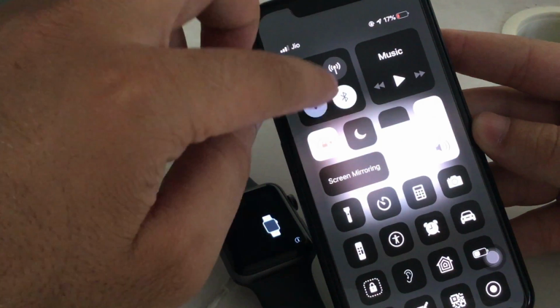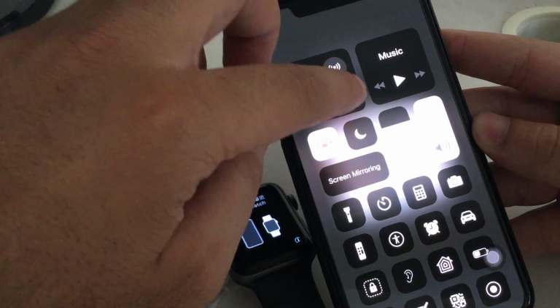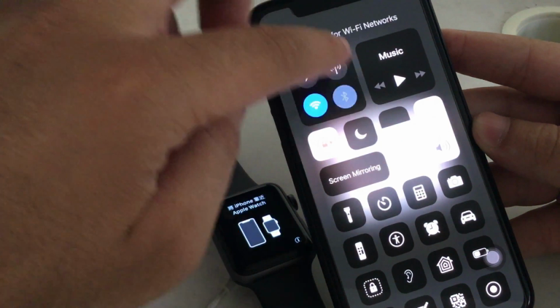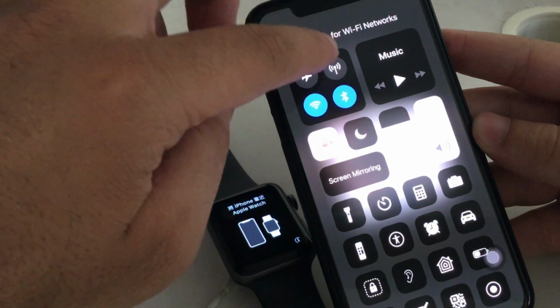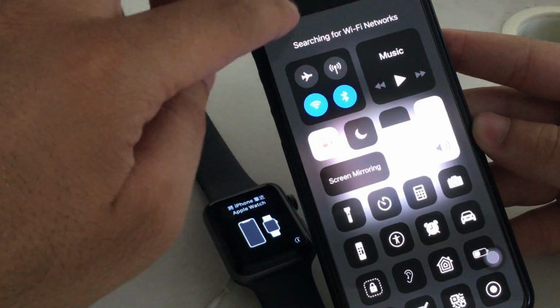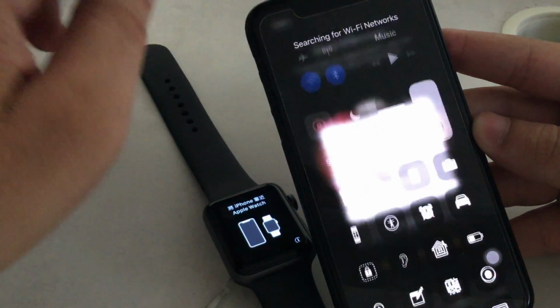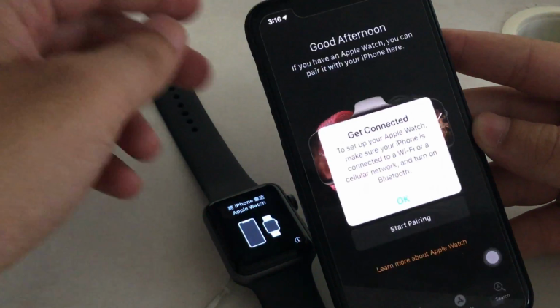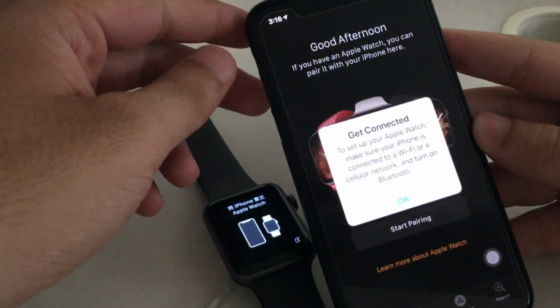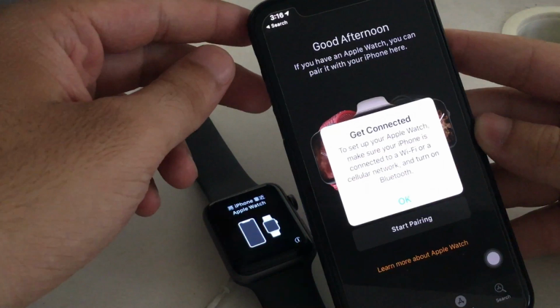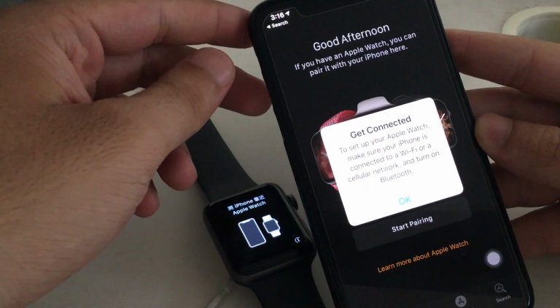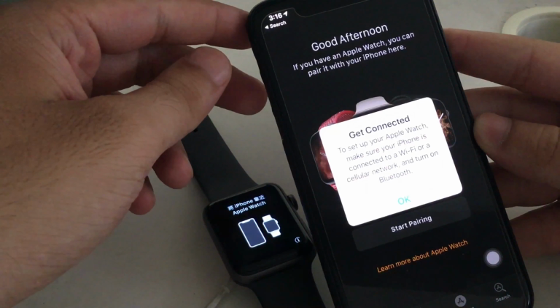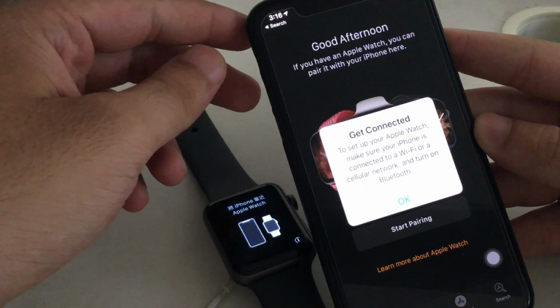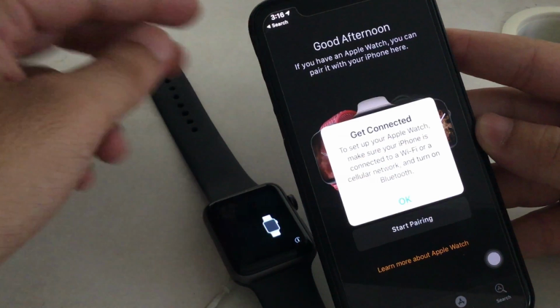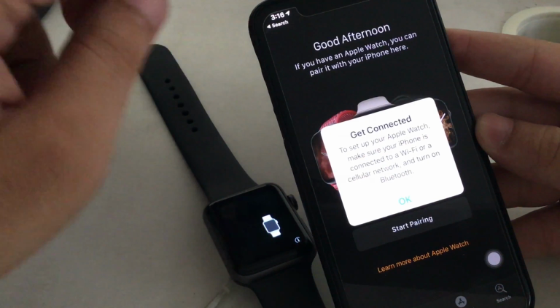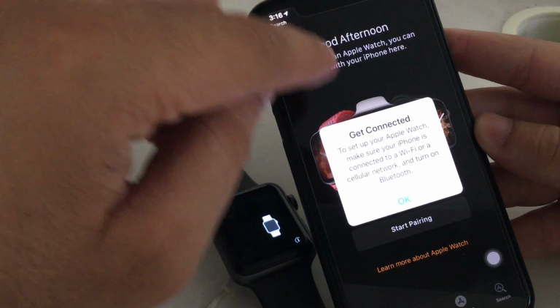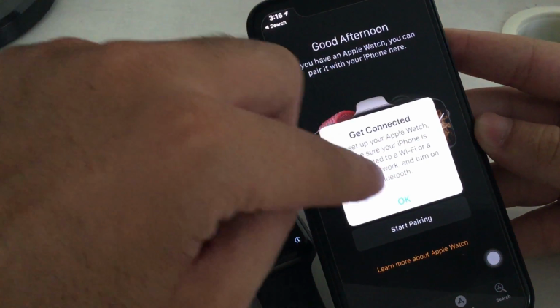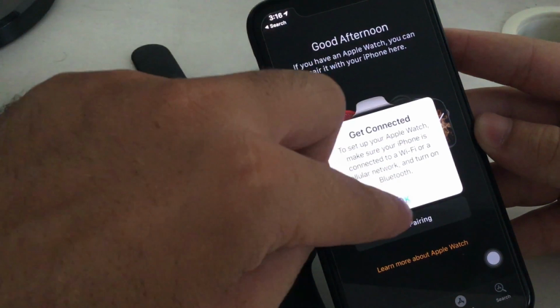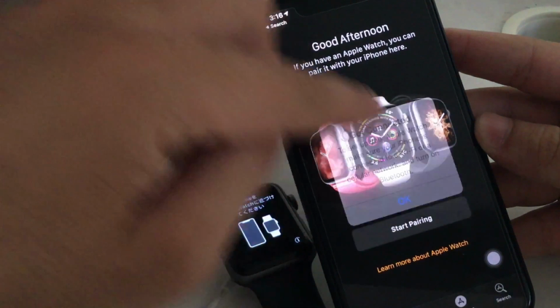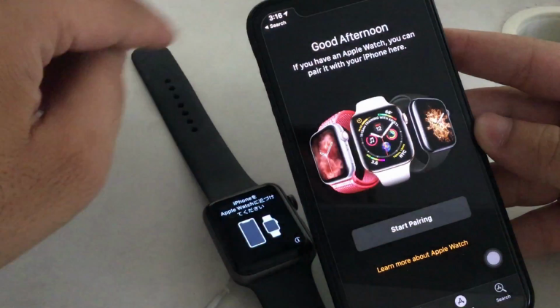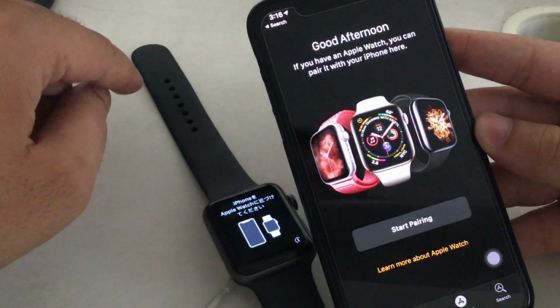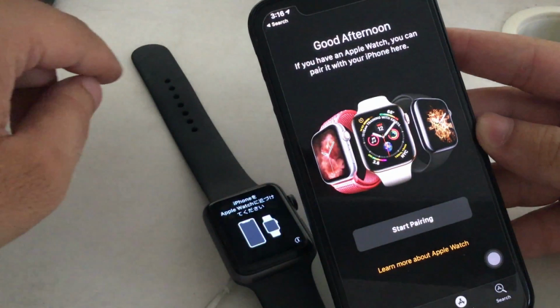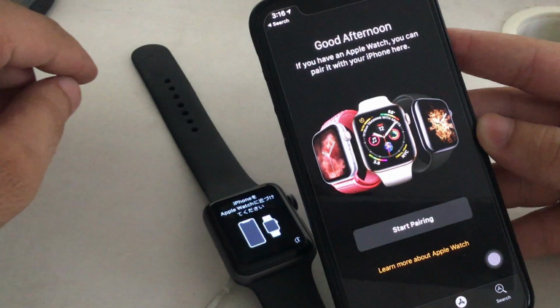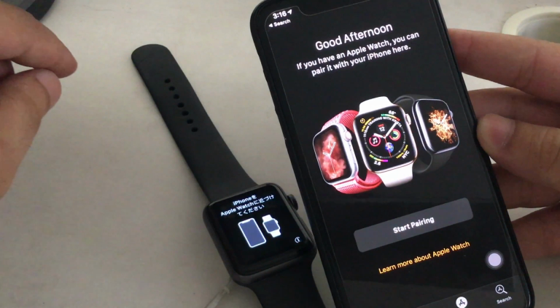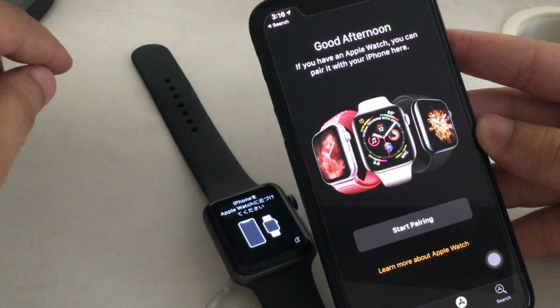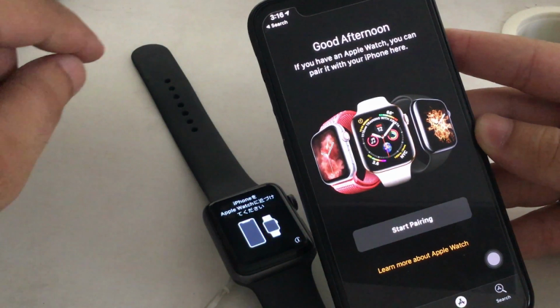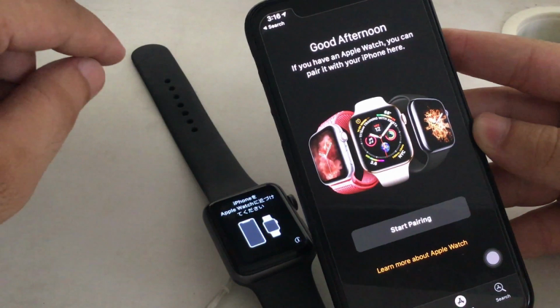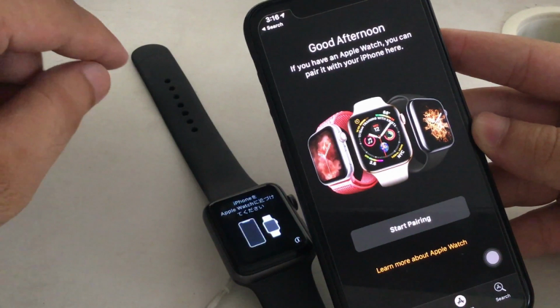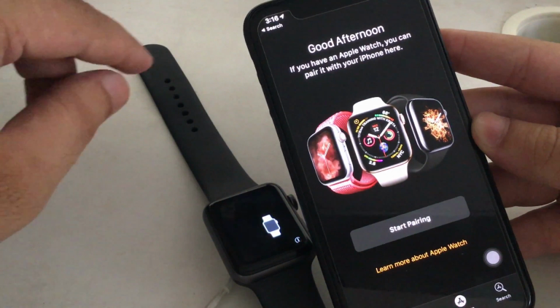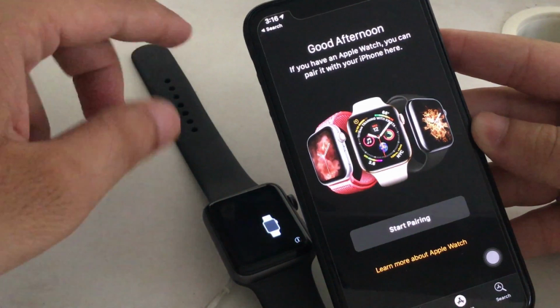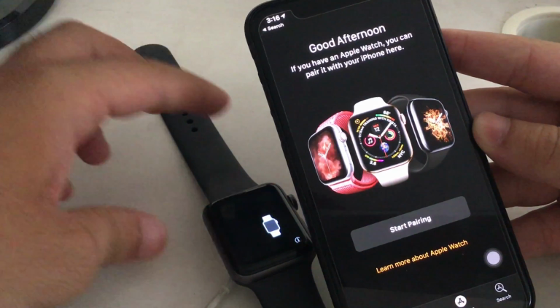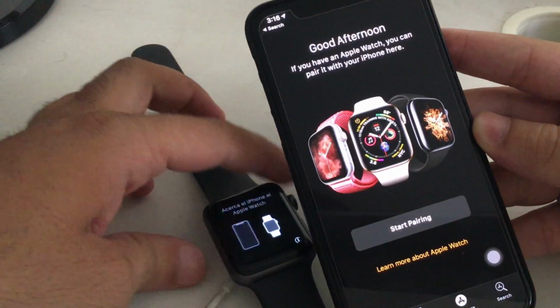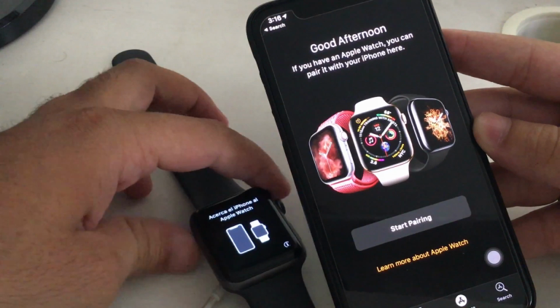Hope you enjoyed my guide and troubleshooting tips on Apple Watch won't pair and 6-digit passcode not showing on the Apple Watch screen.